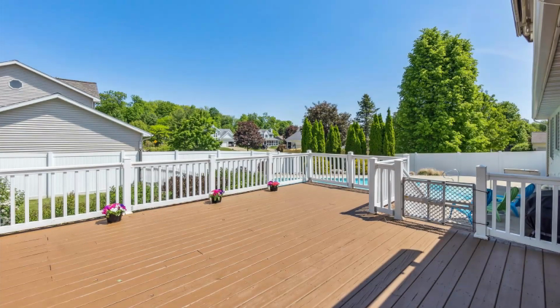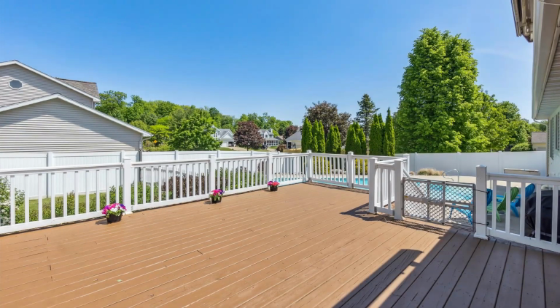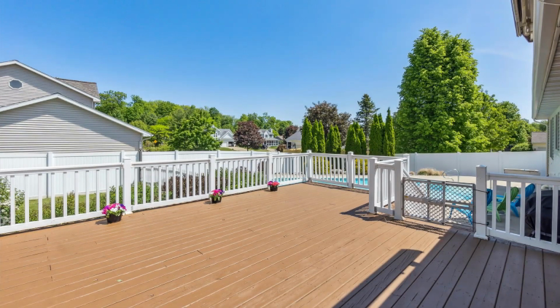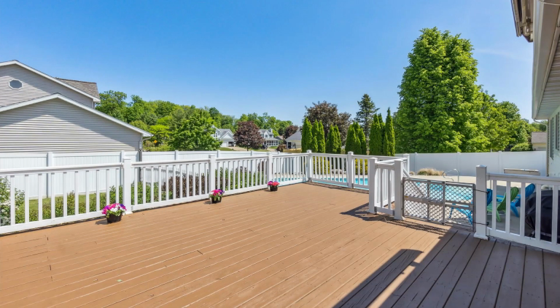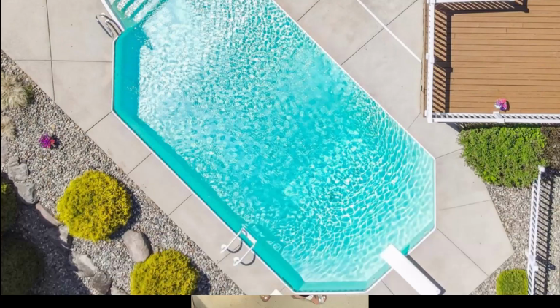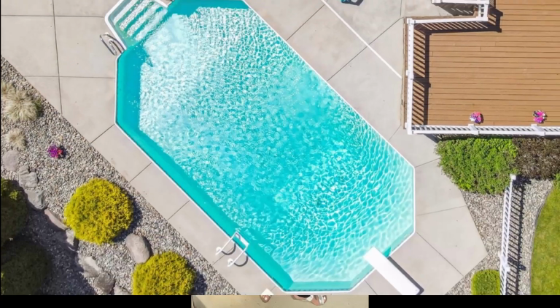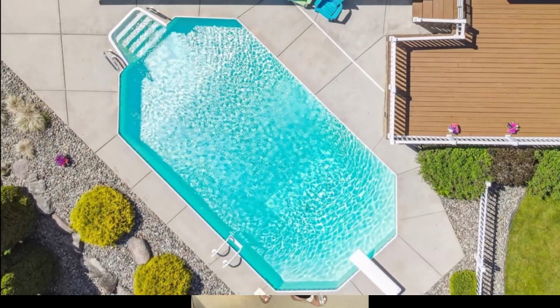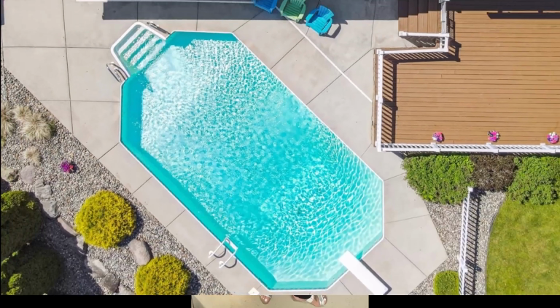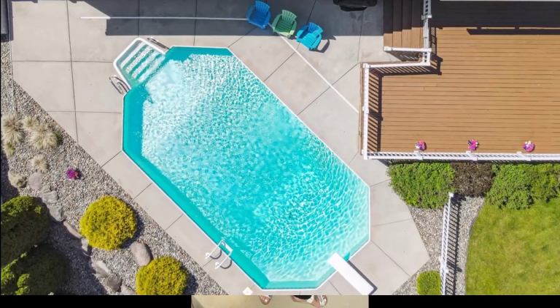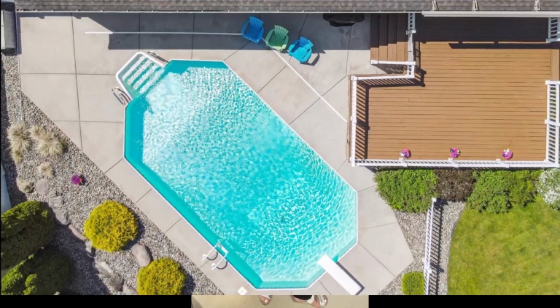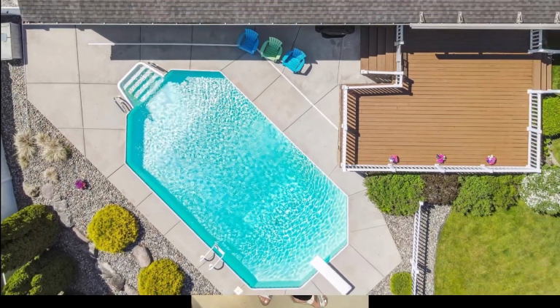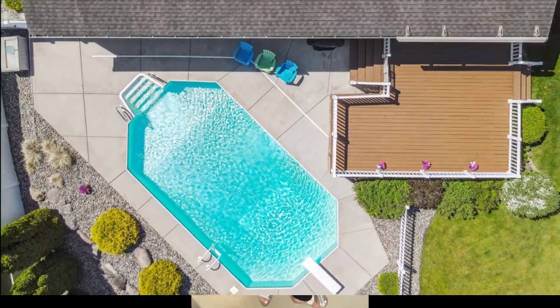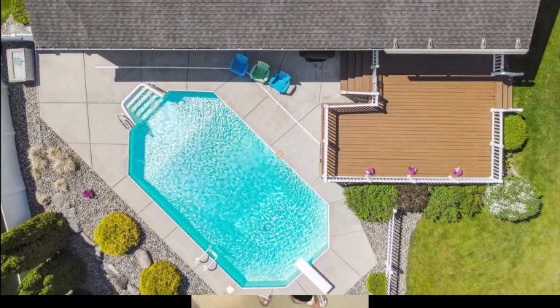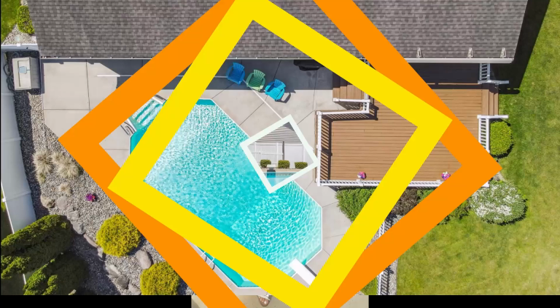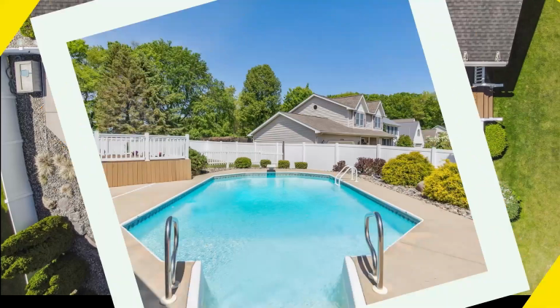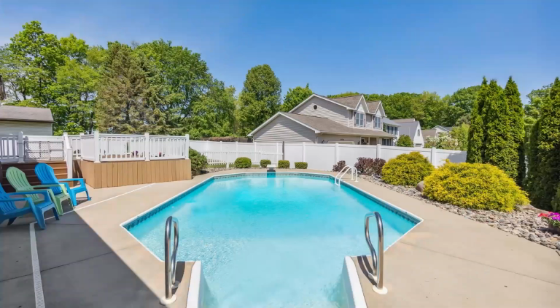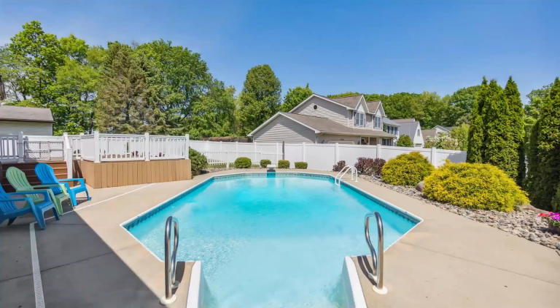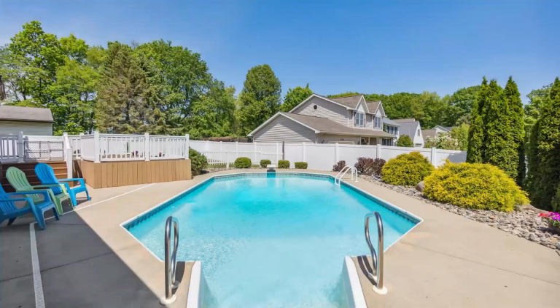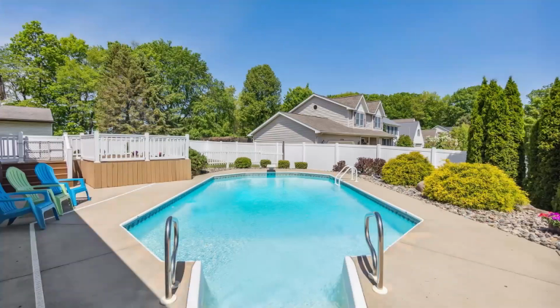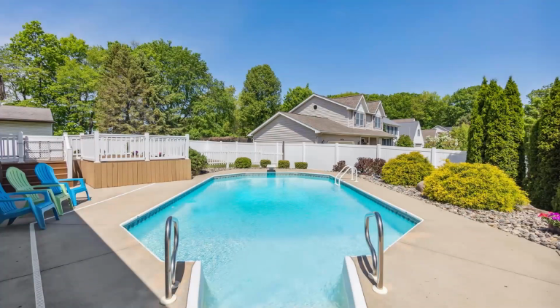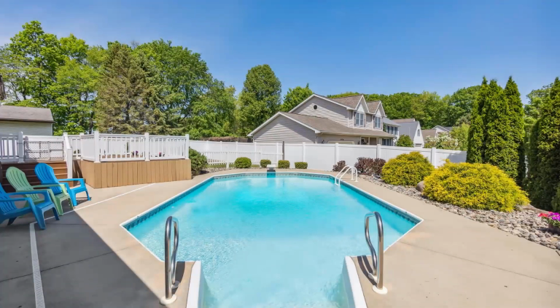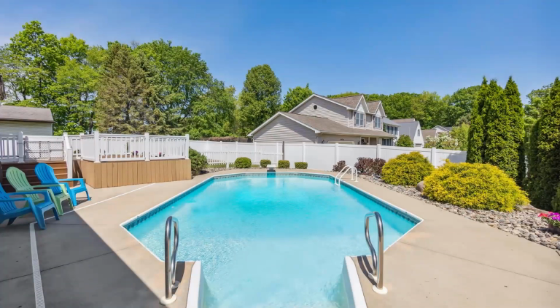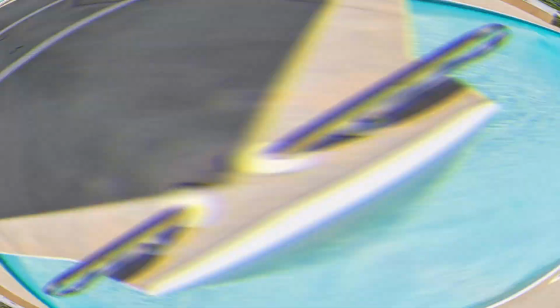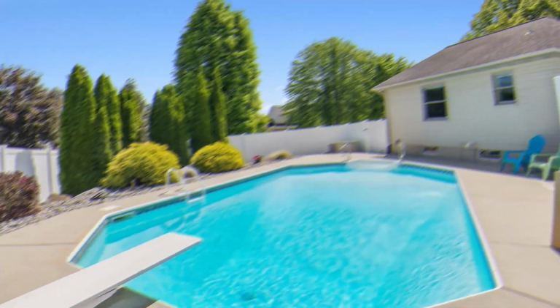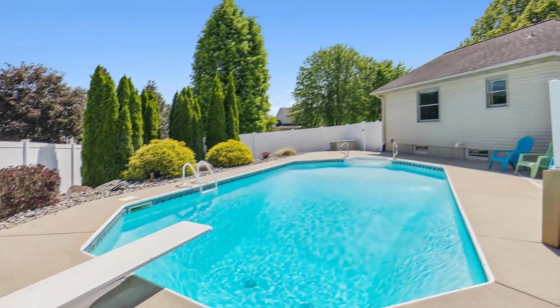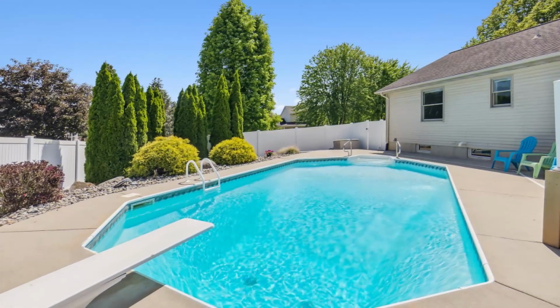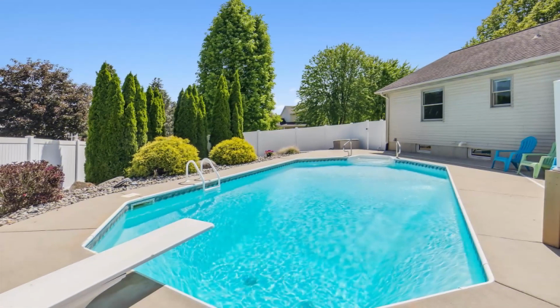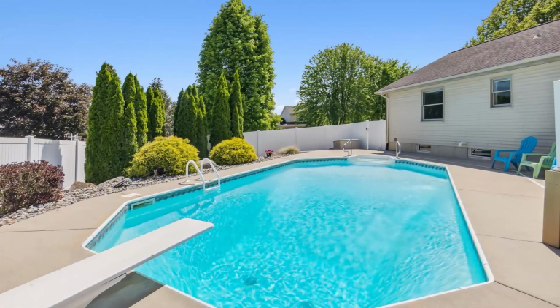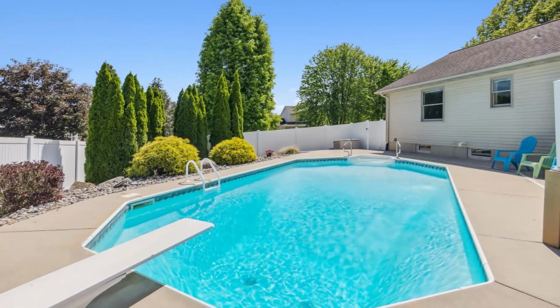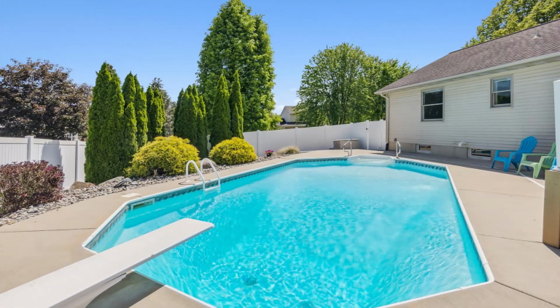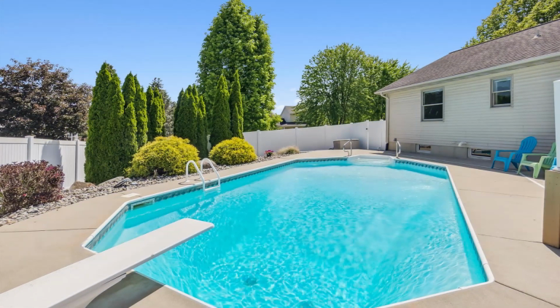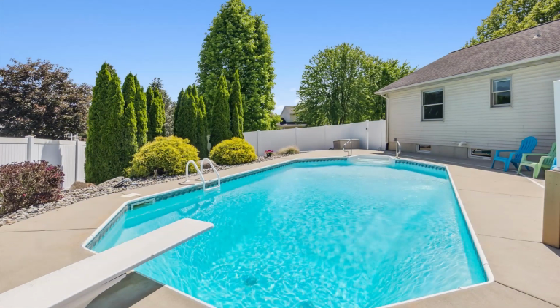Vacation this summer with this beautiful in-ground swimming pool. It's heated too.